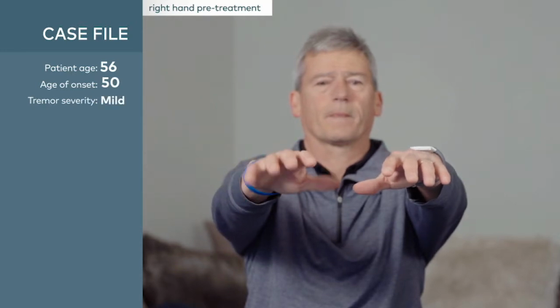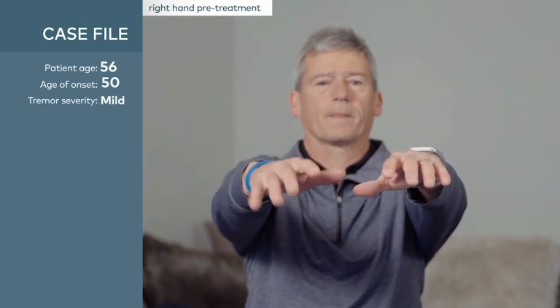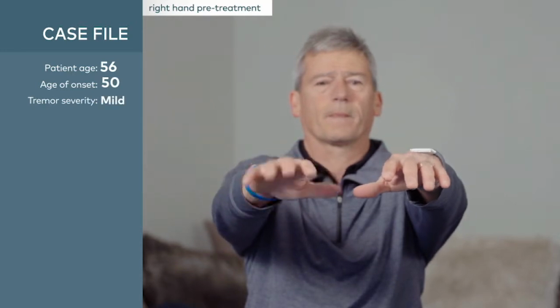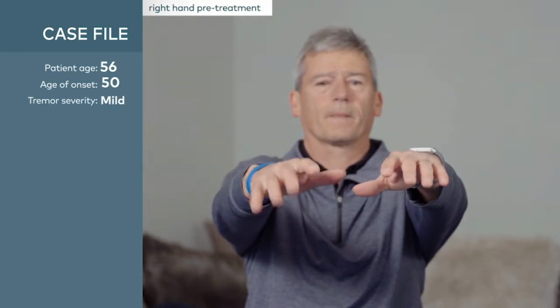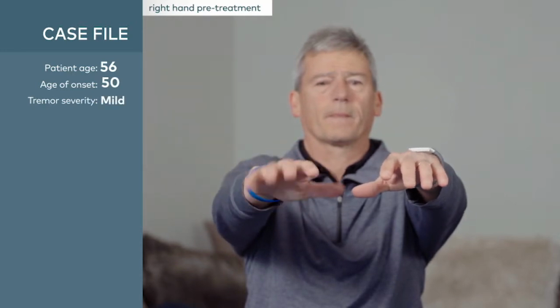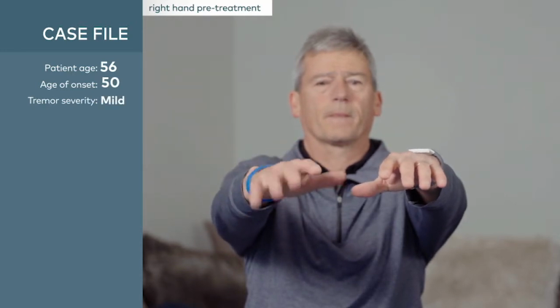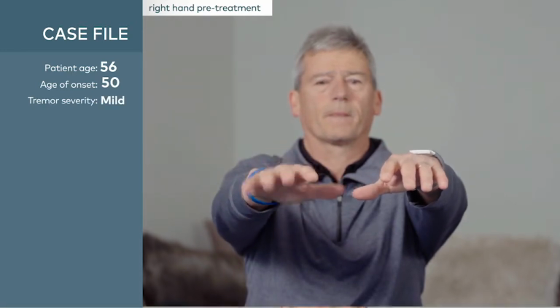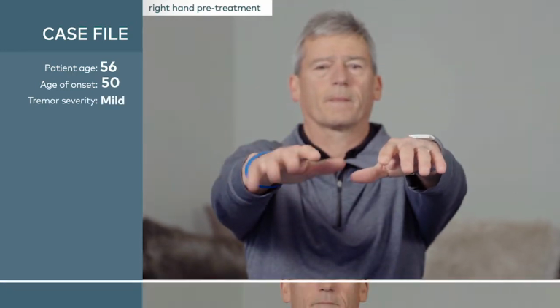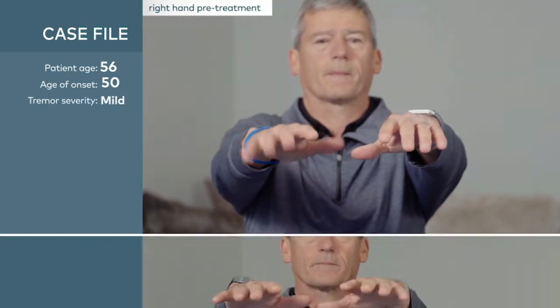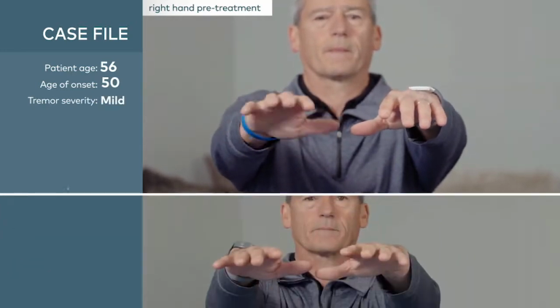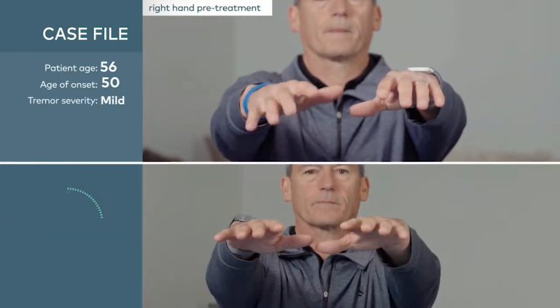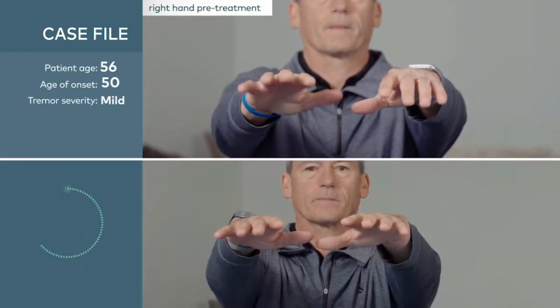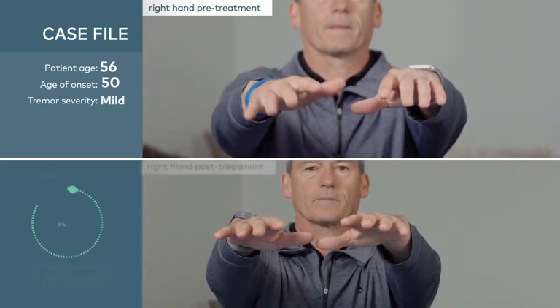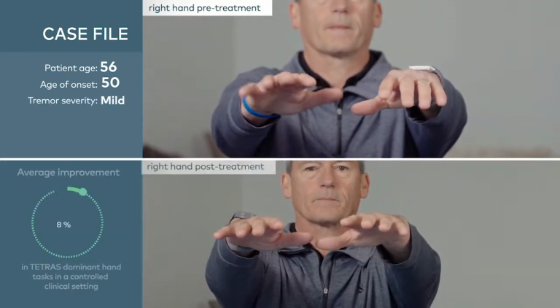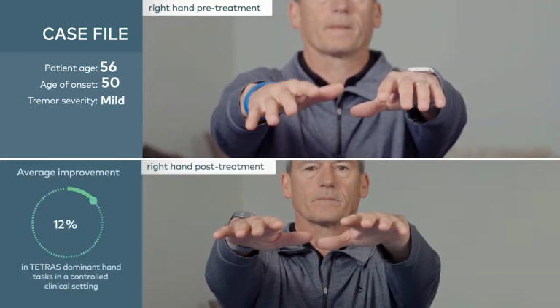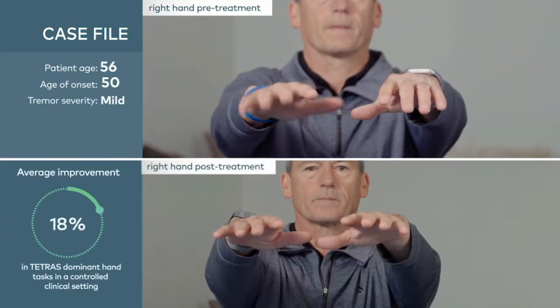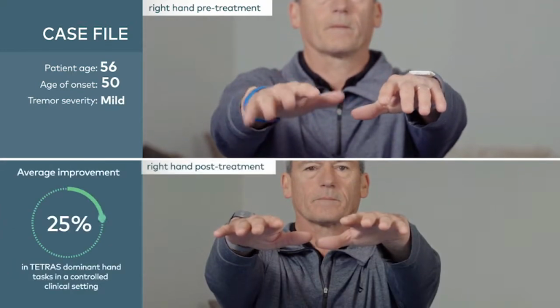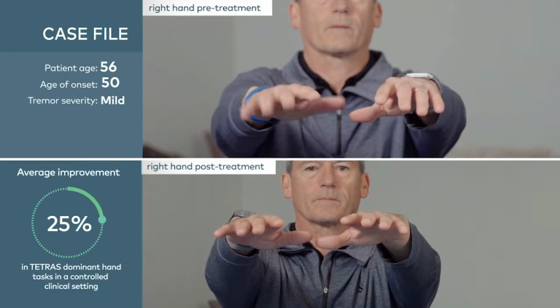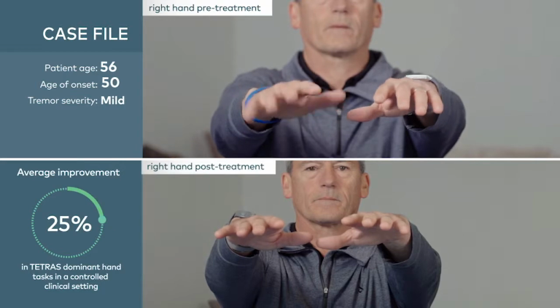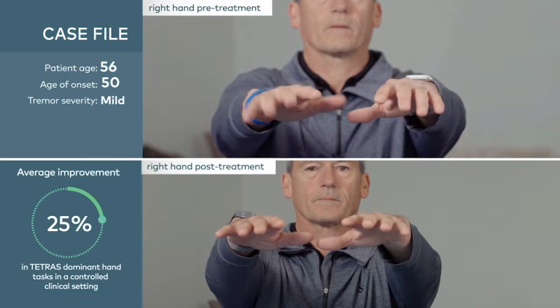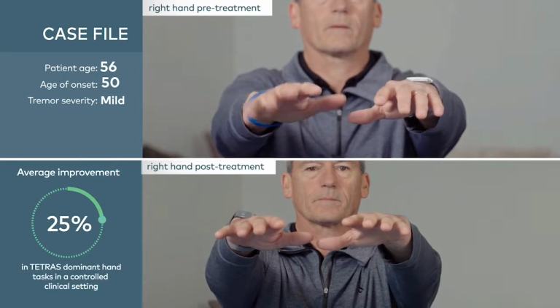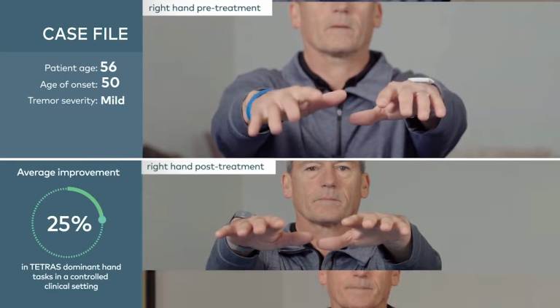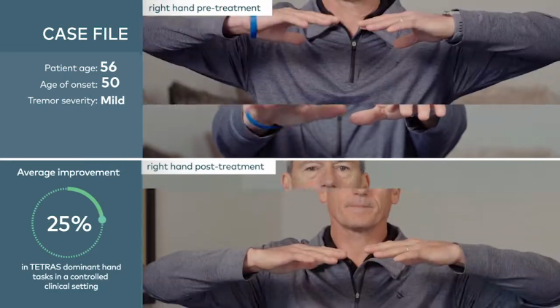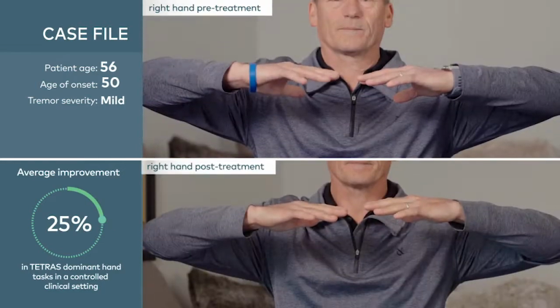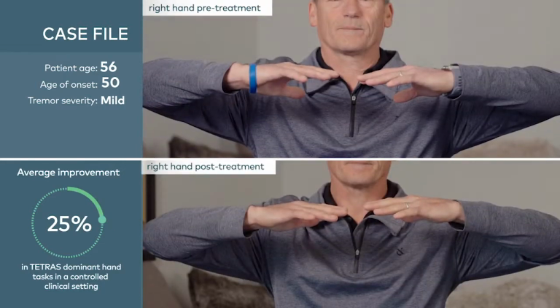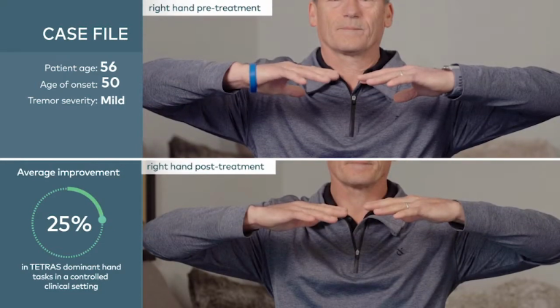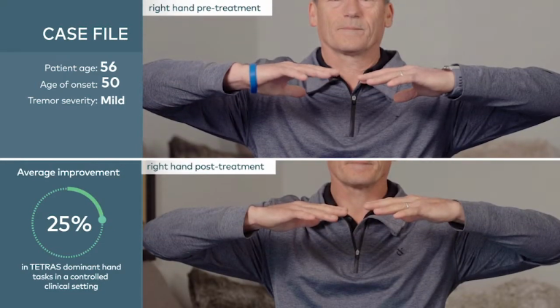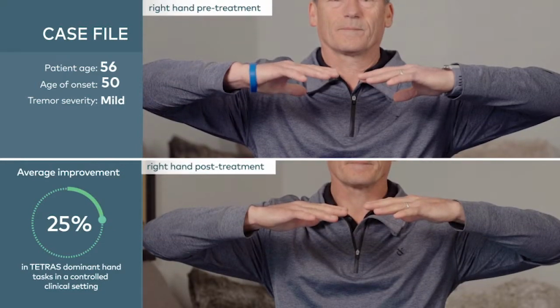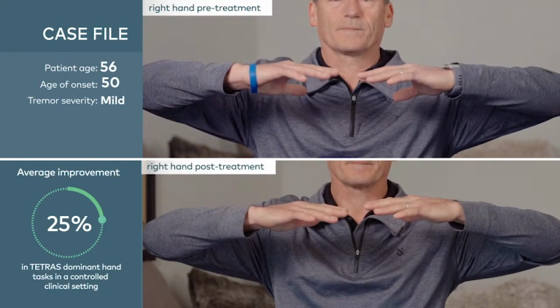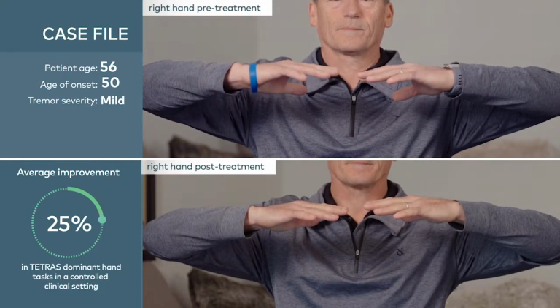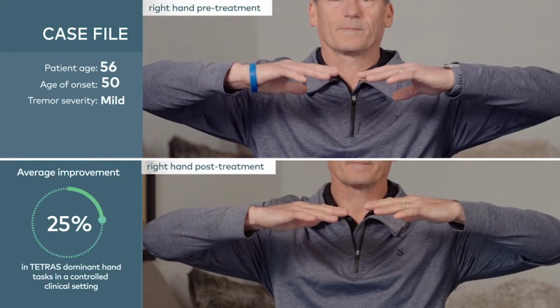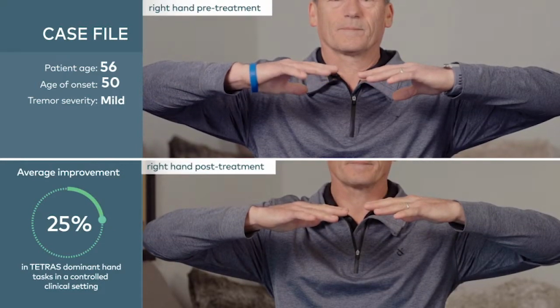I noticed a great change immediately — it really worked. It's made me a confident person. My quality of life is better.